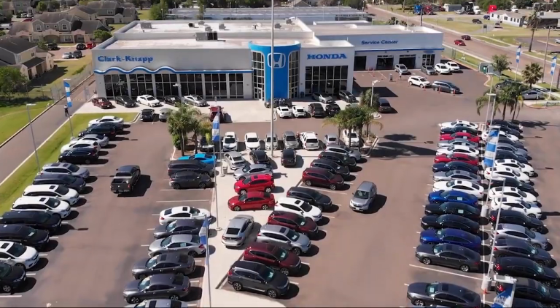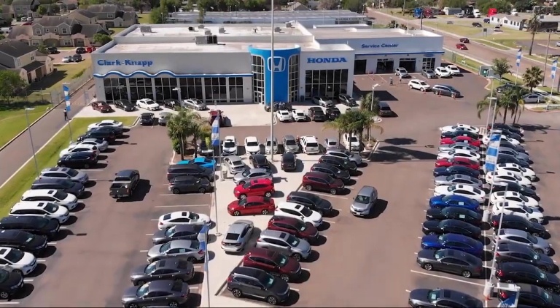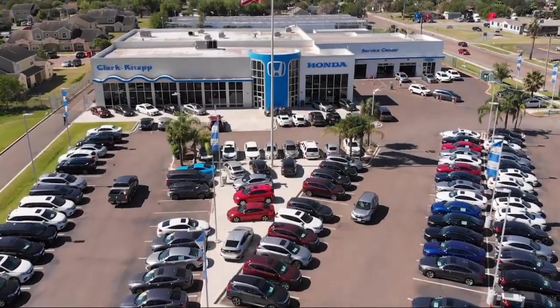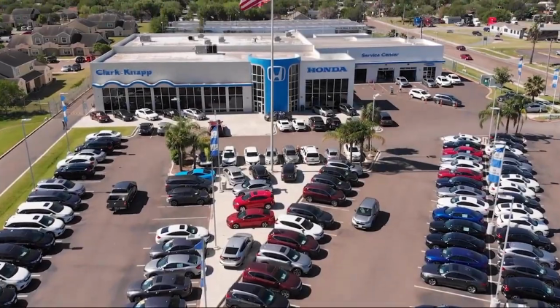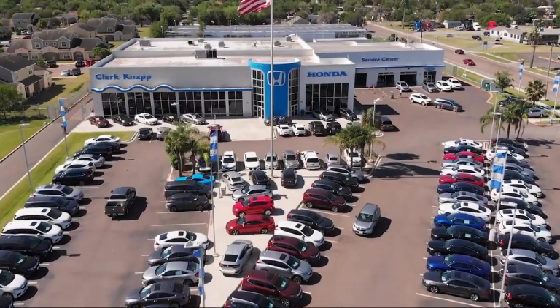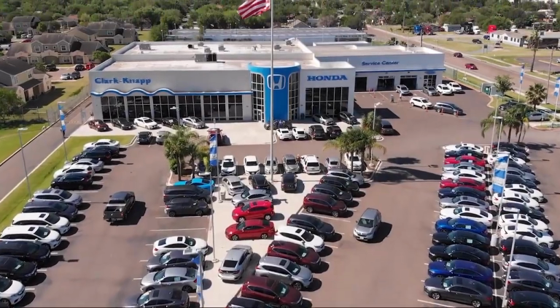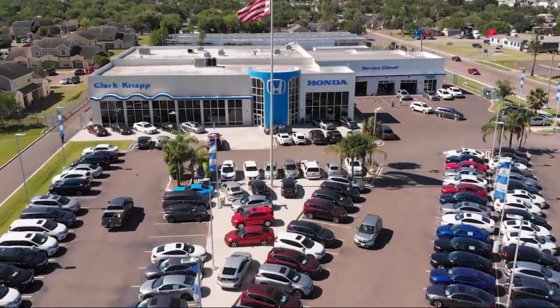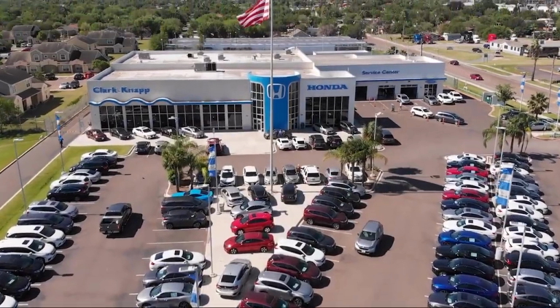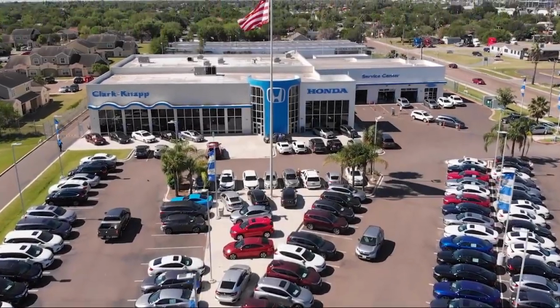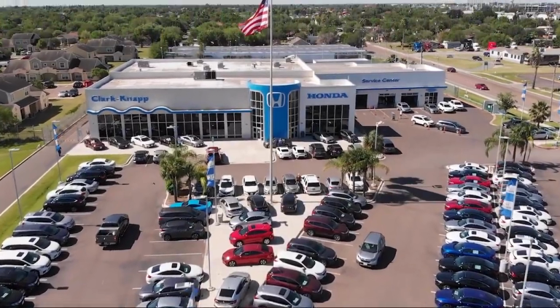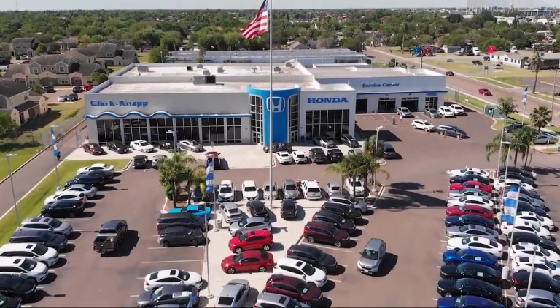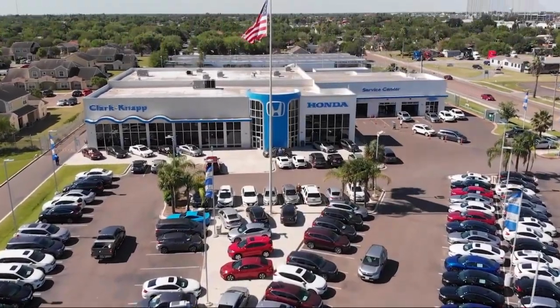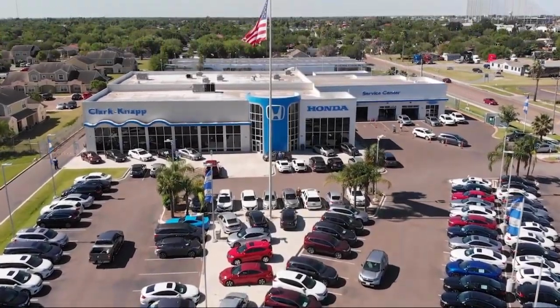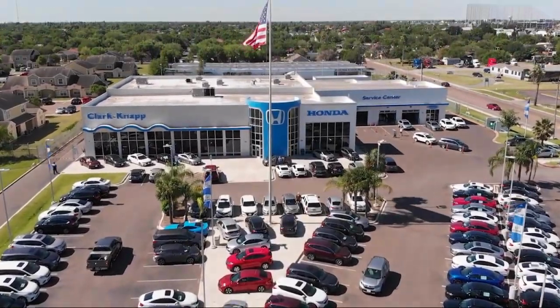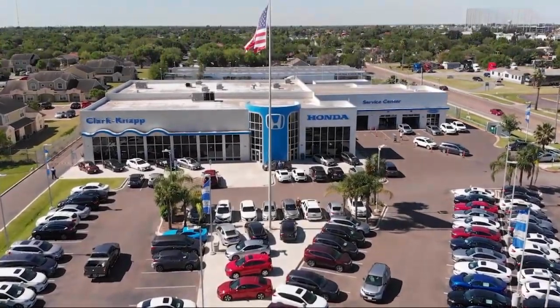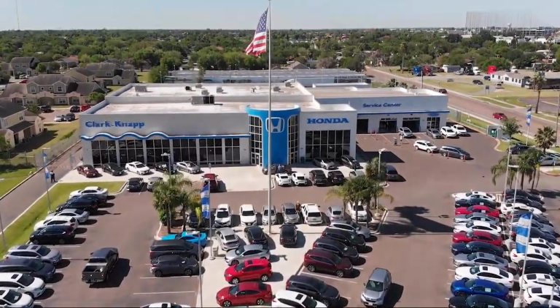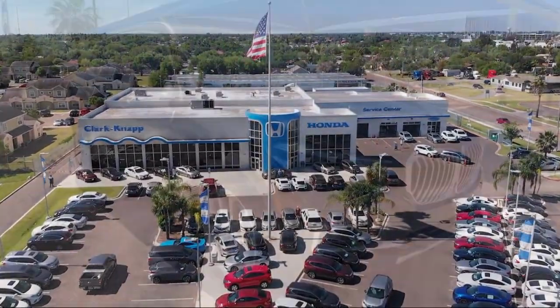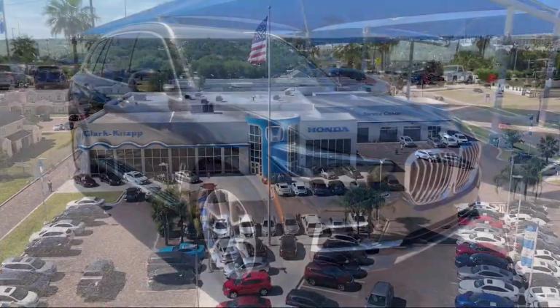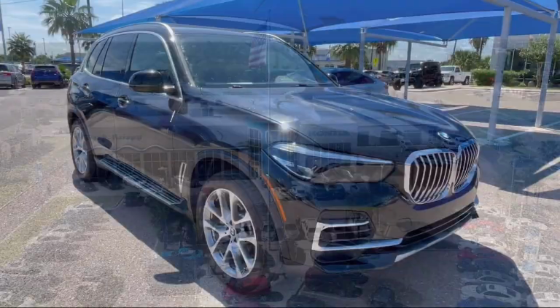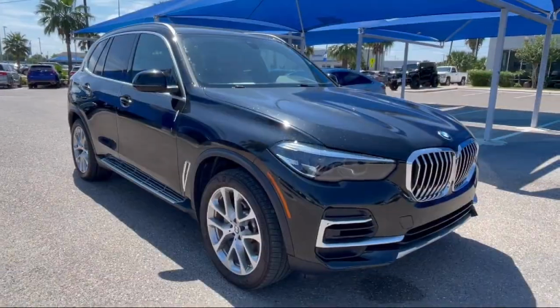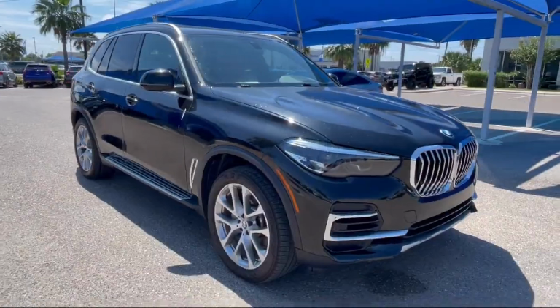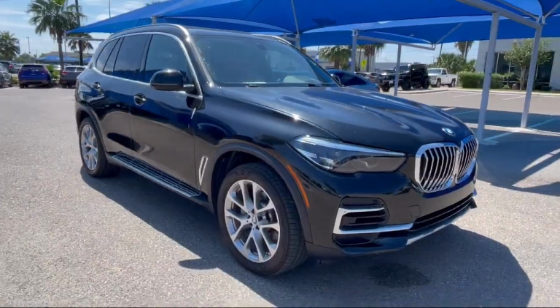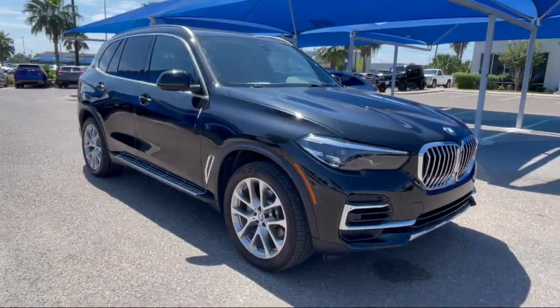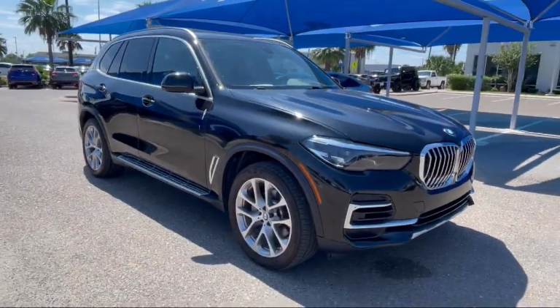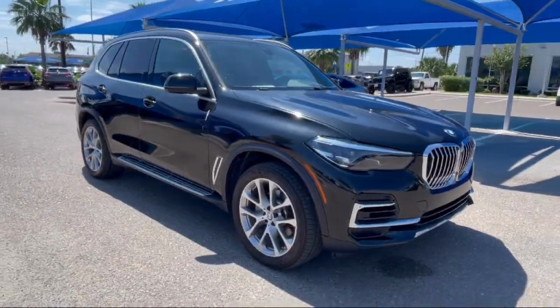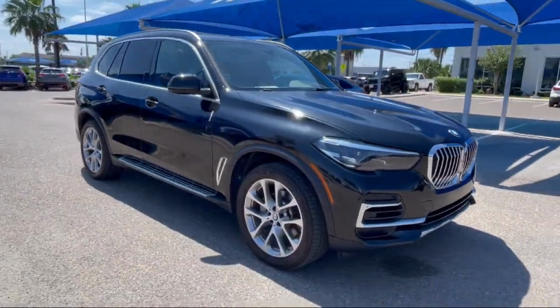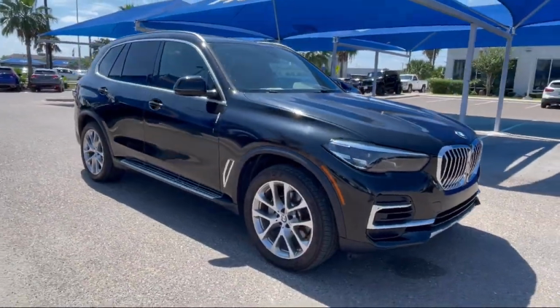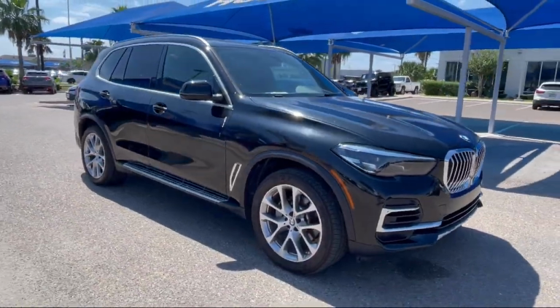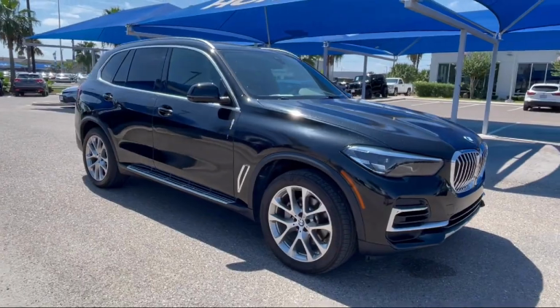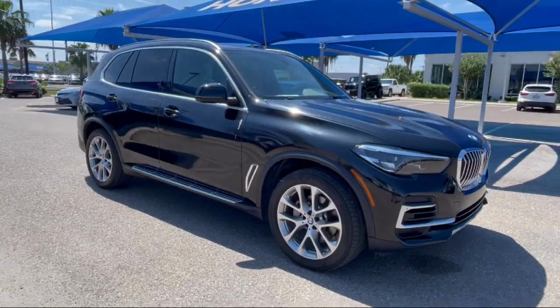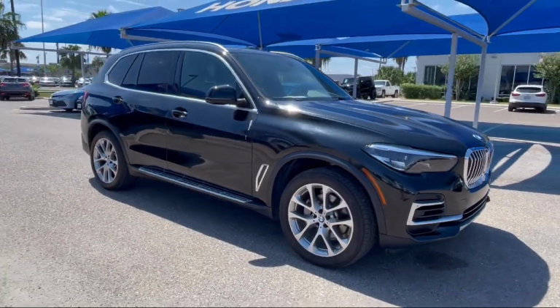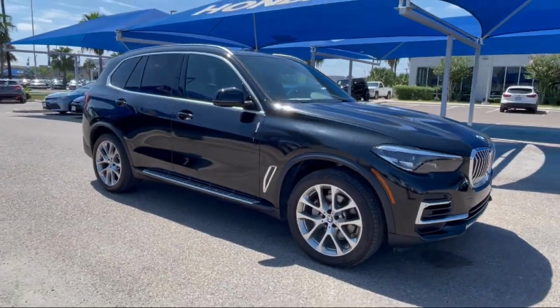Welcome to Clark Map Honda, and here's a look at another one of our great vehicles from our inventory.